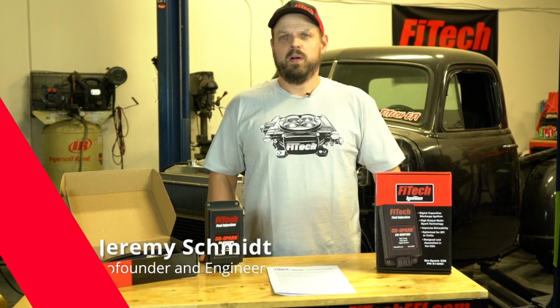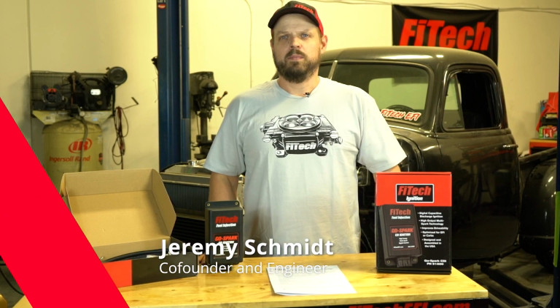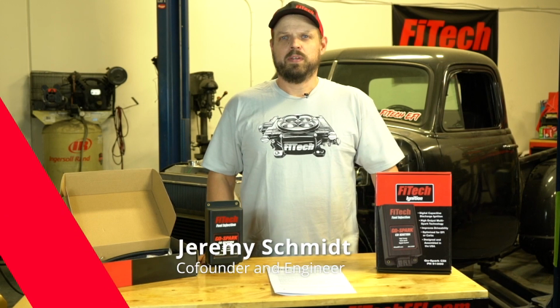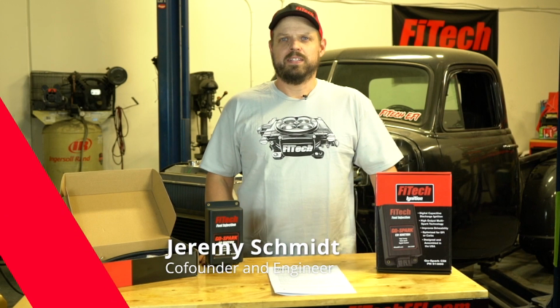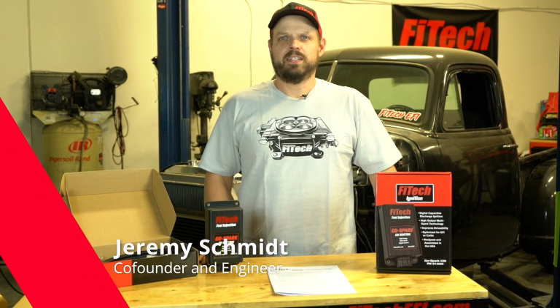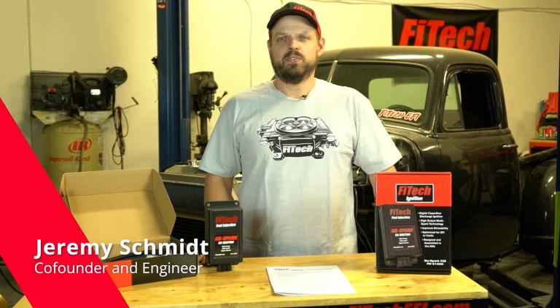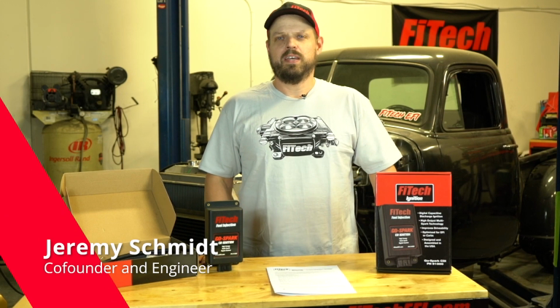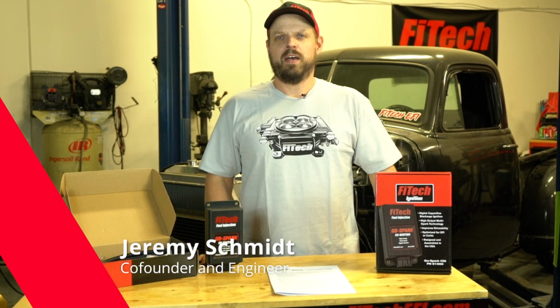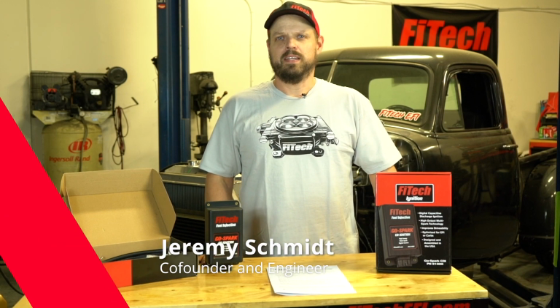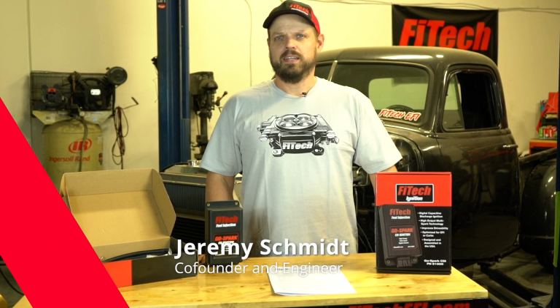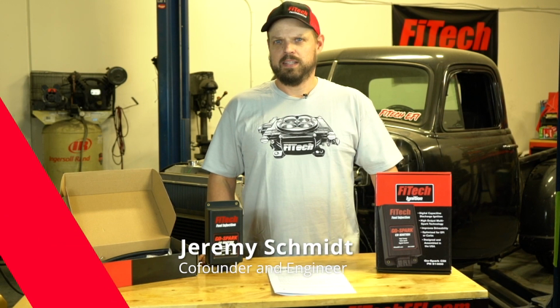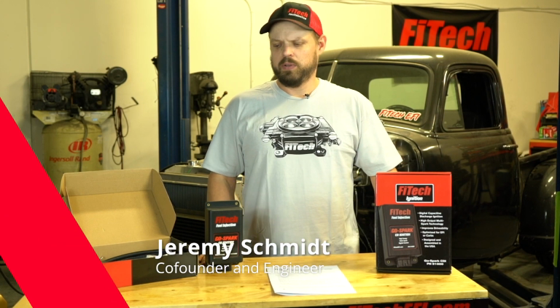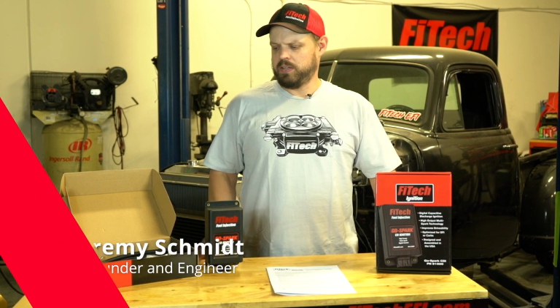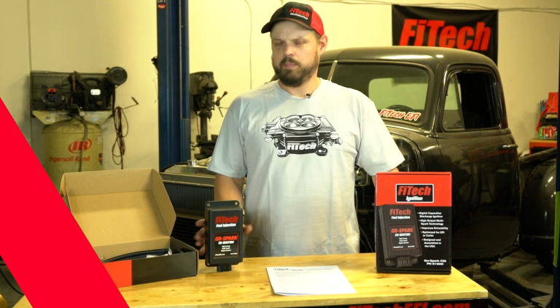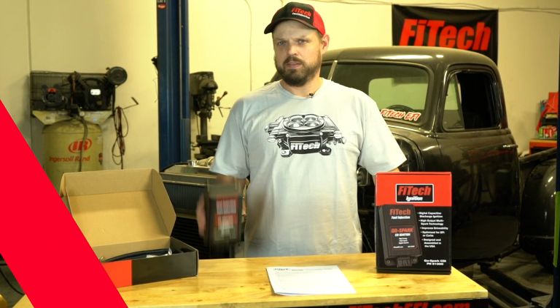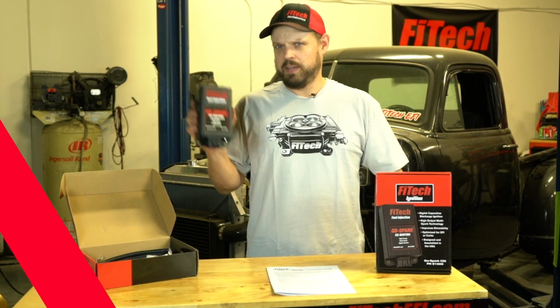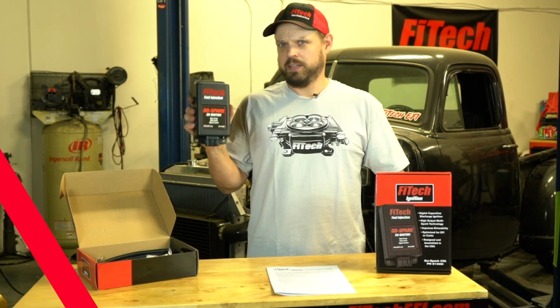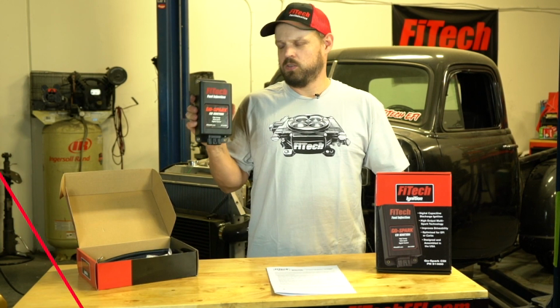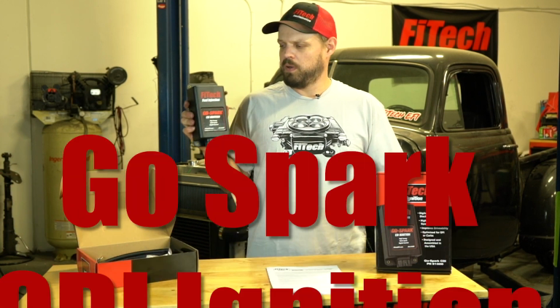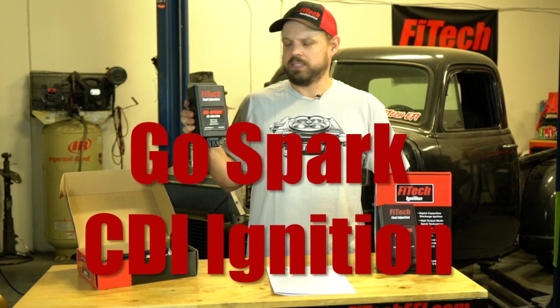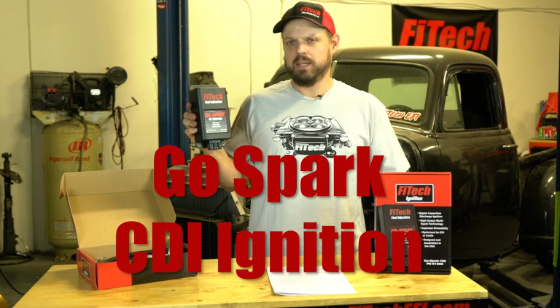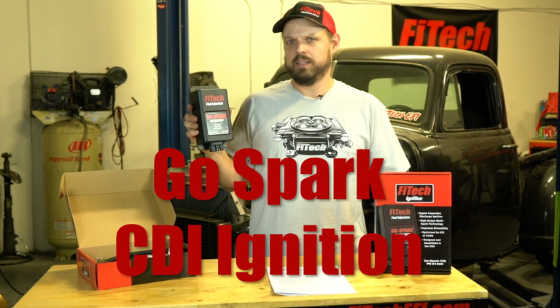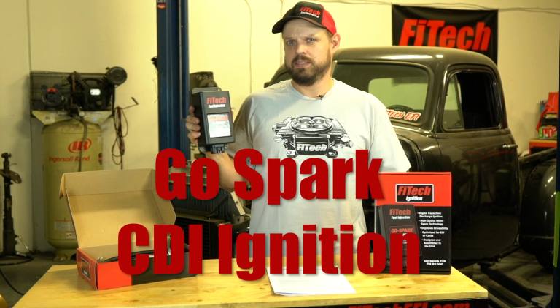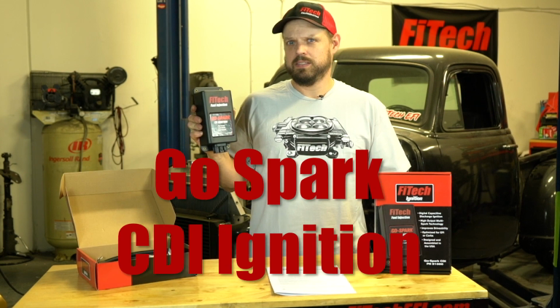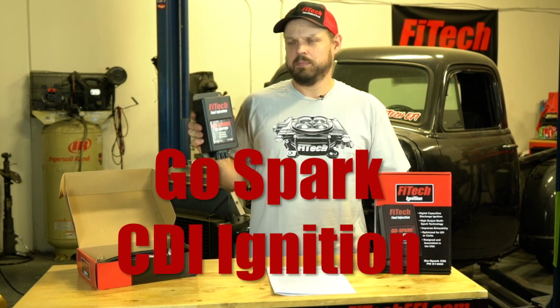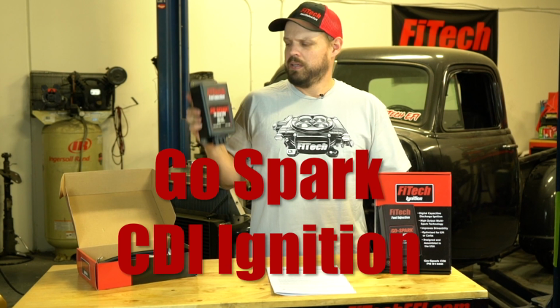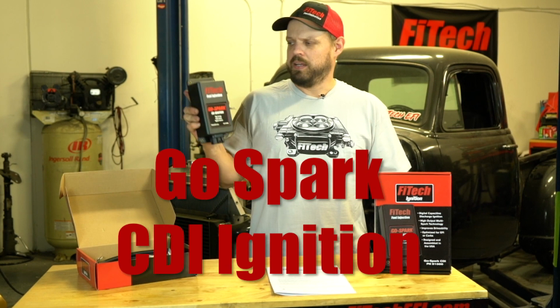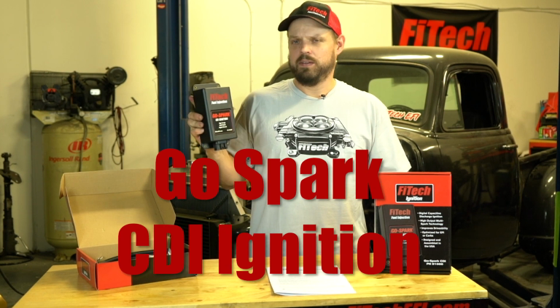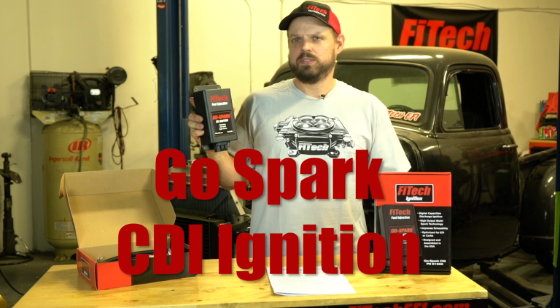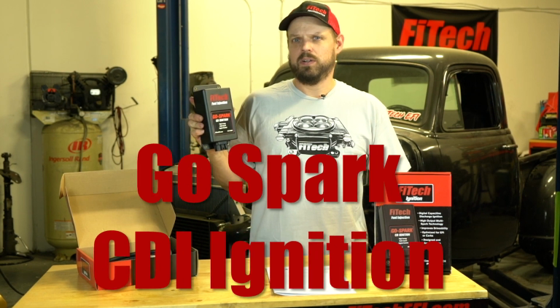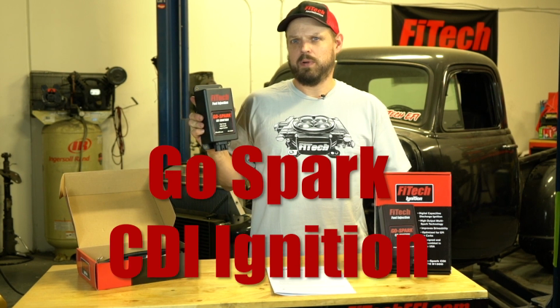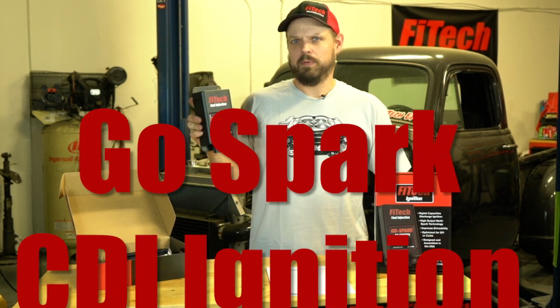Welcome to another Tech Tuesday at Phytek. Today we're going to talk about the Phytek GoSpark CDI ignition system and how to install it properly.